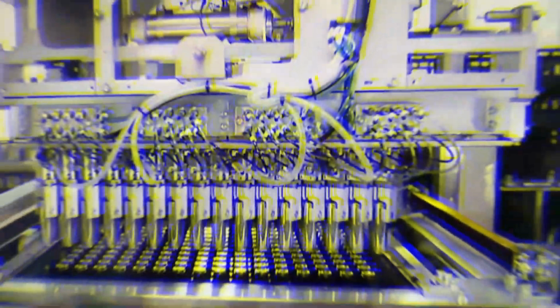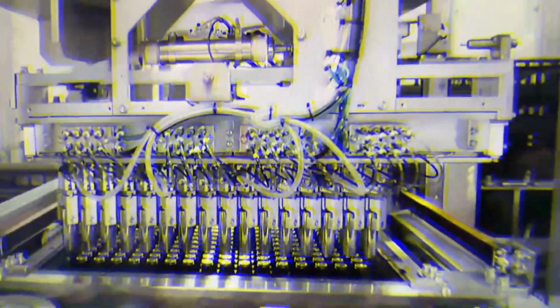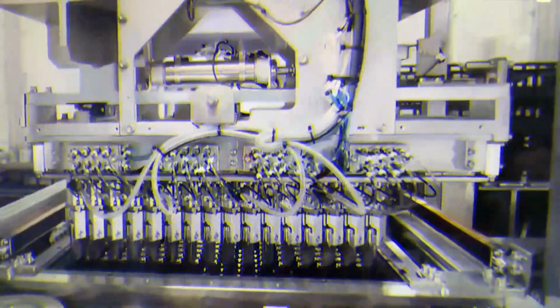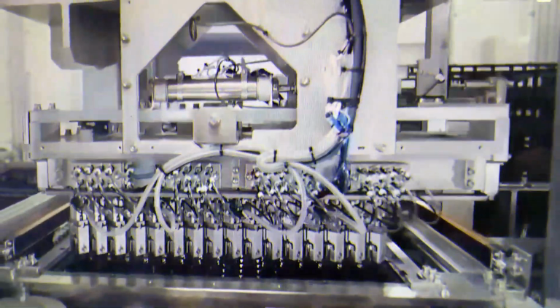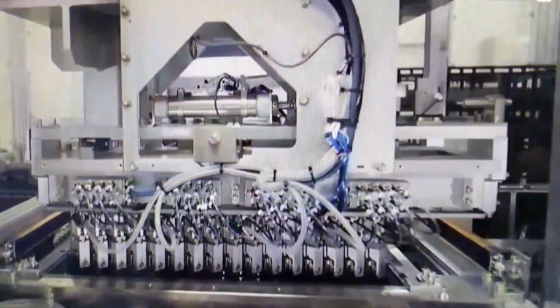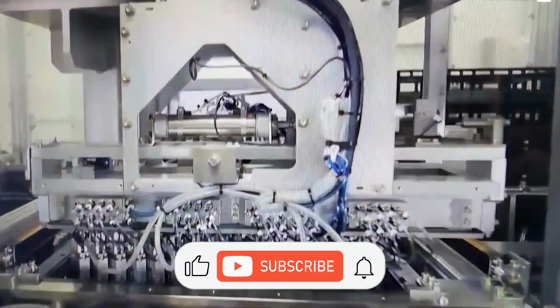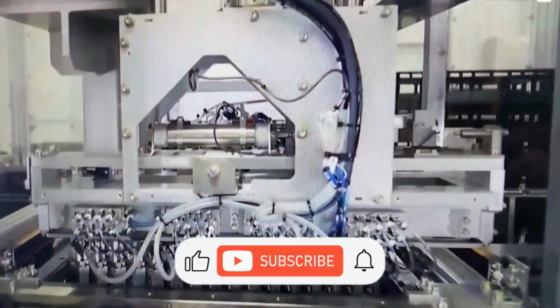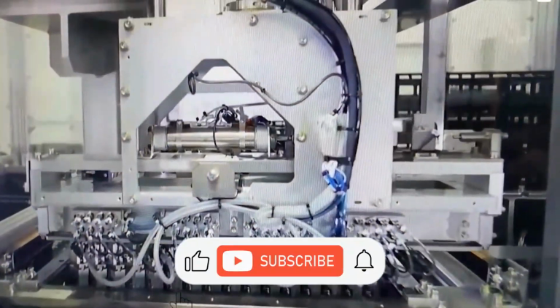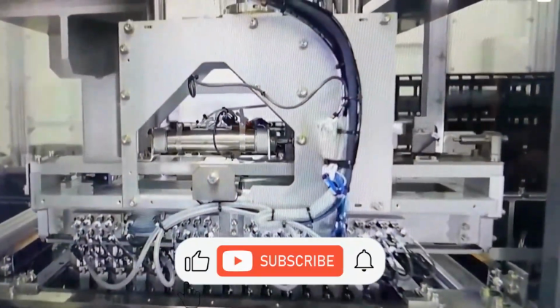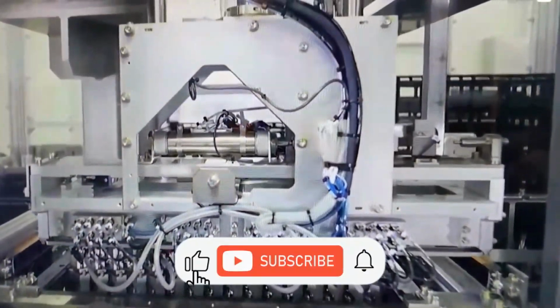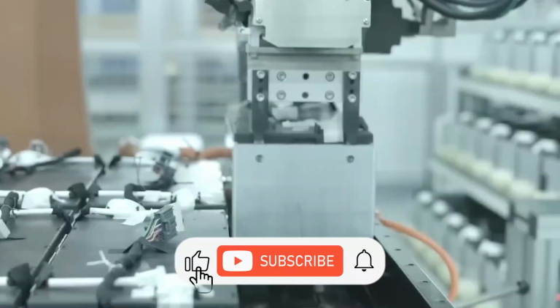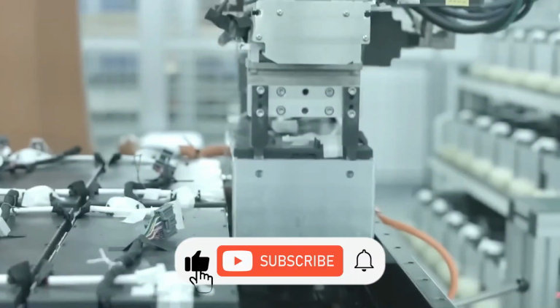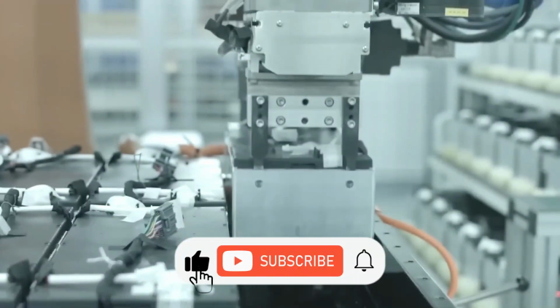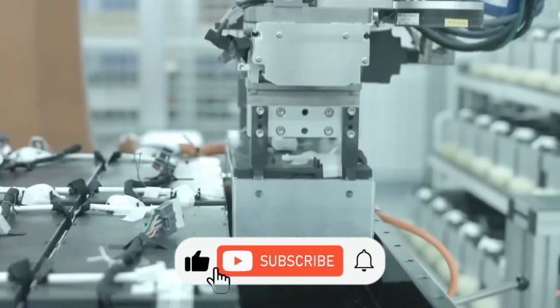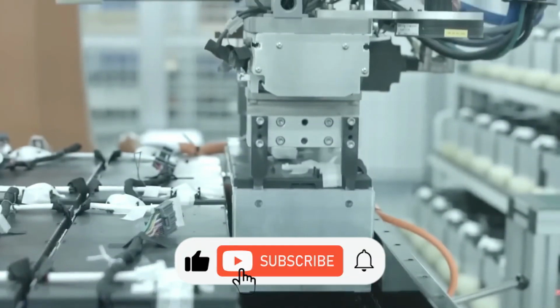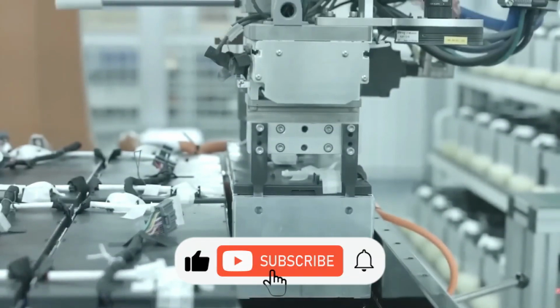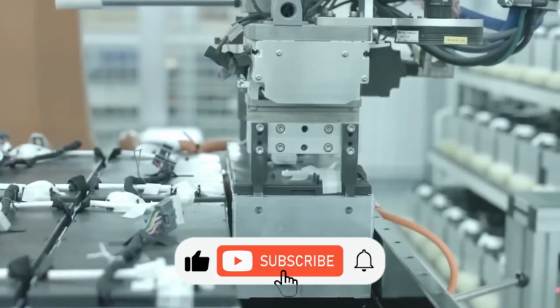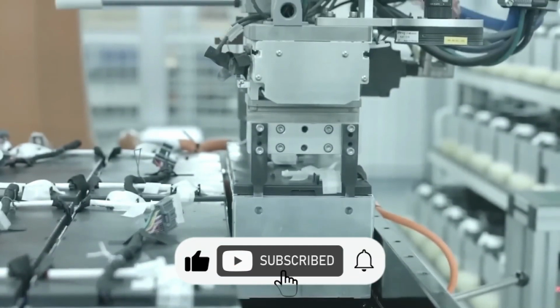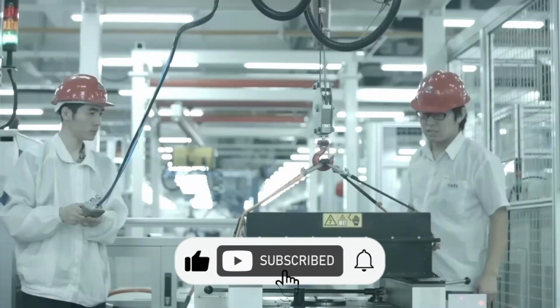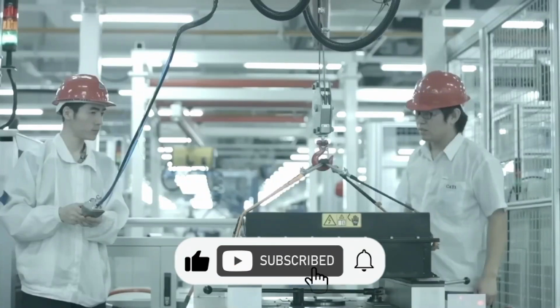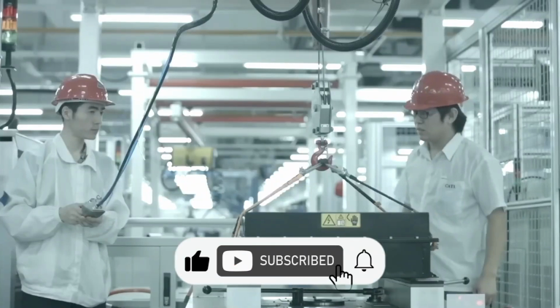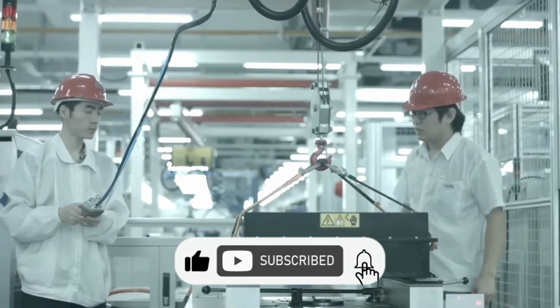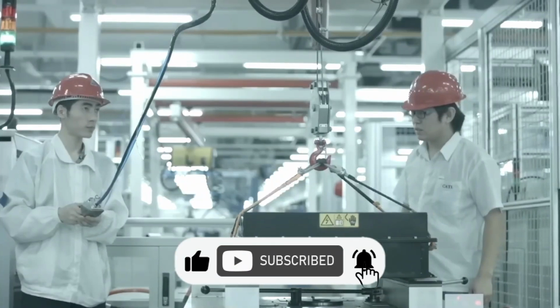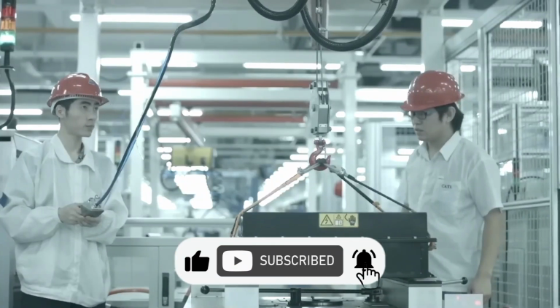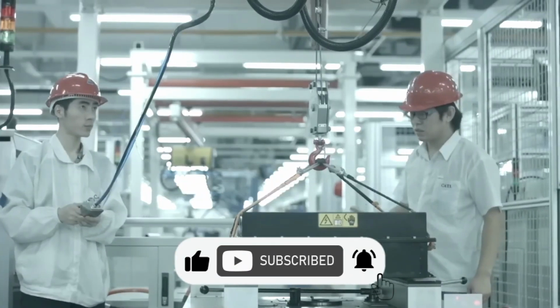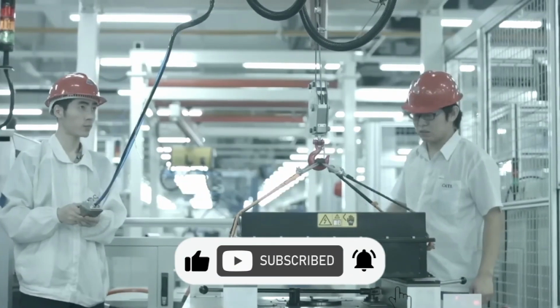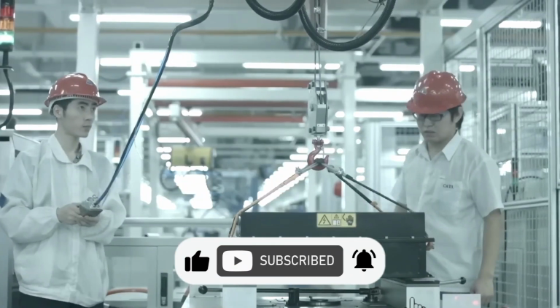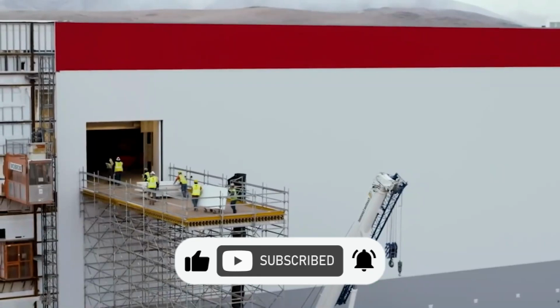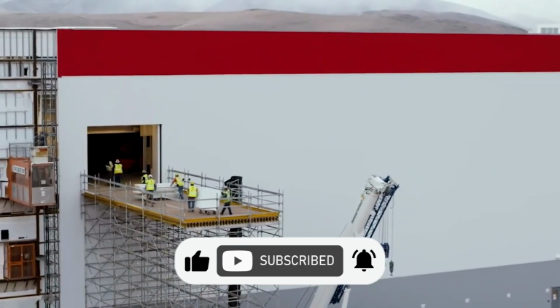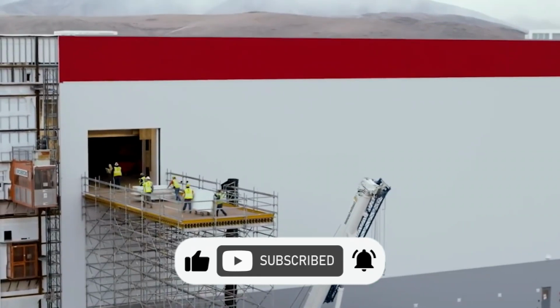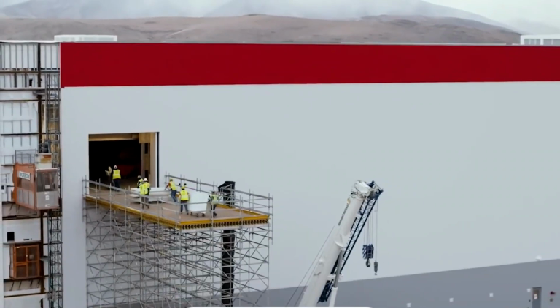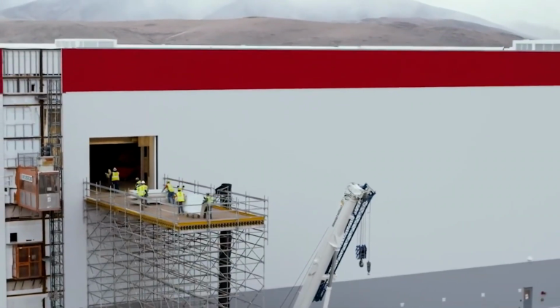Well, that's all from this video. Which of these technologies do you think is better? See you at the next one.